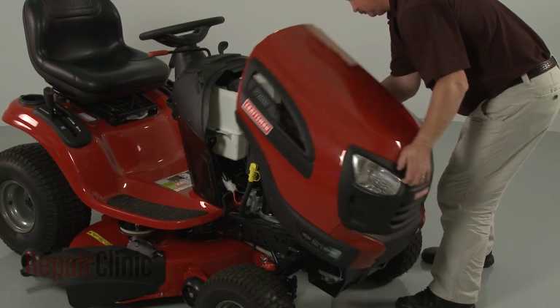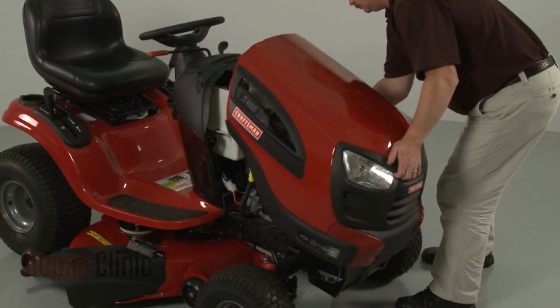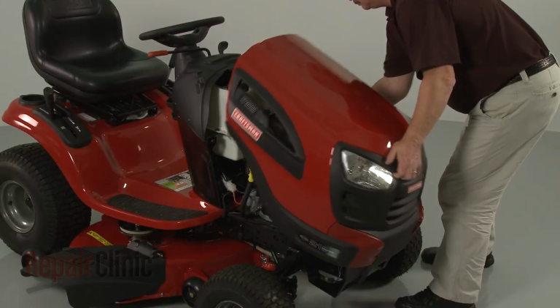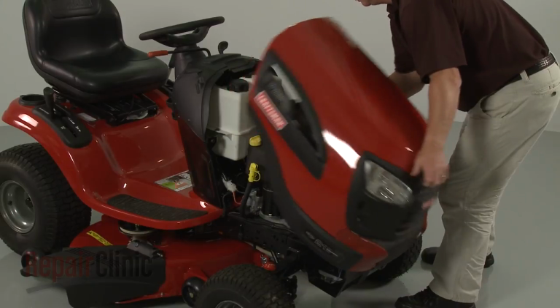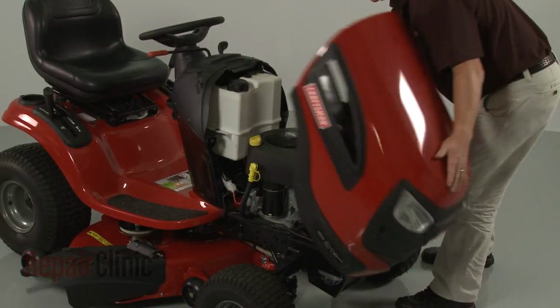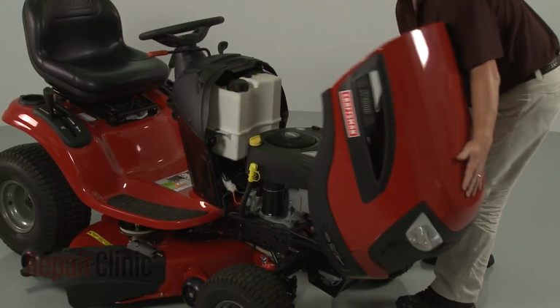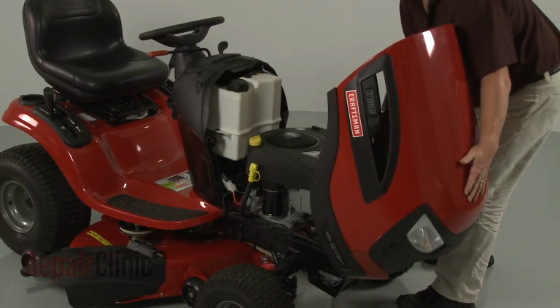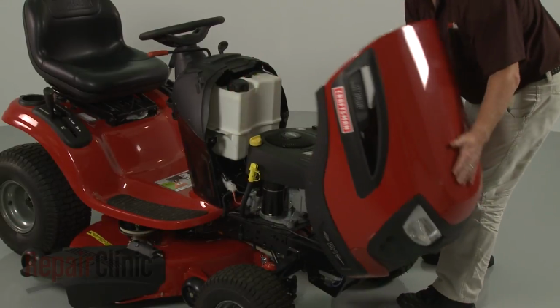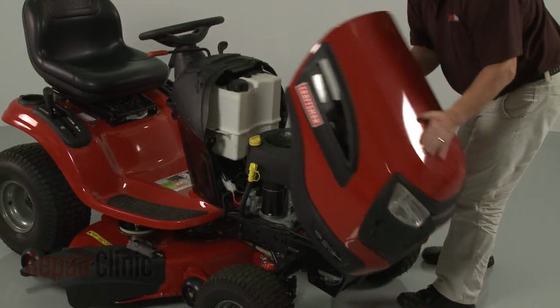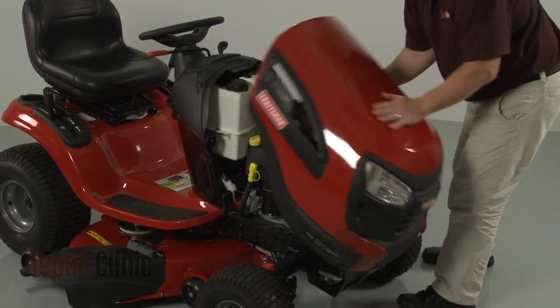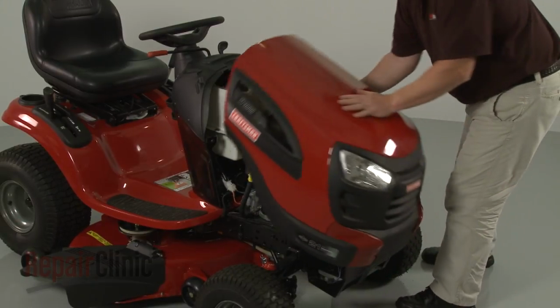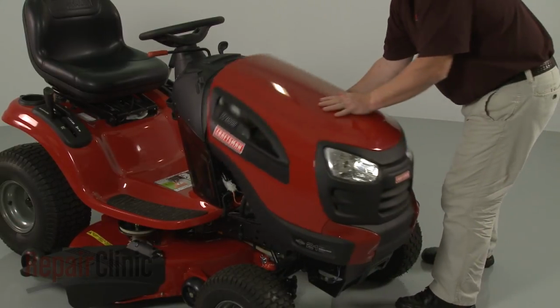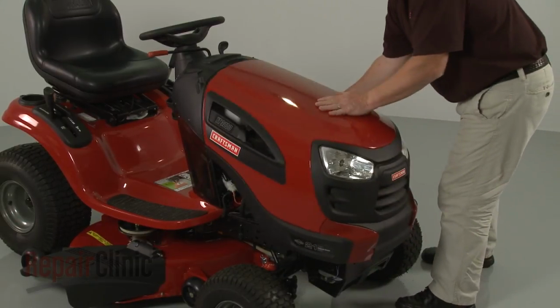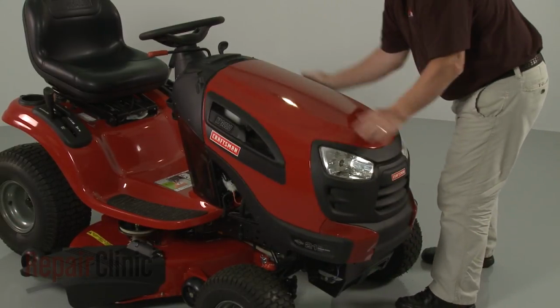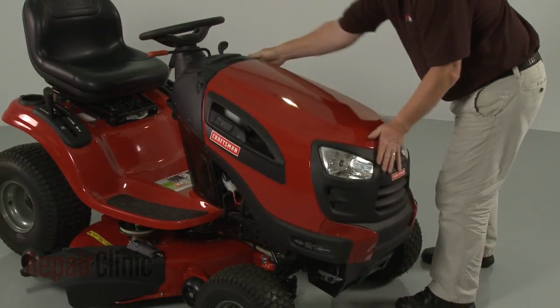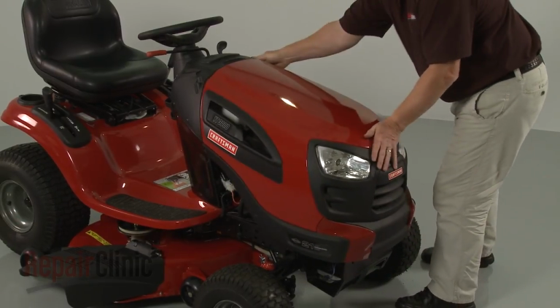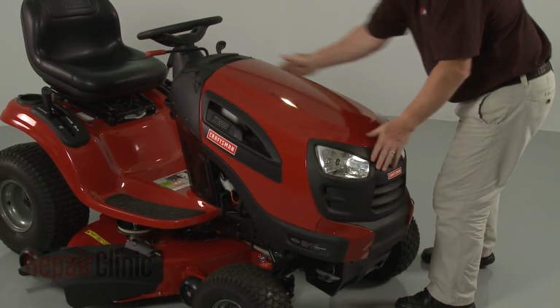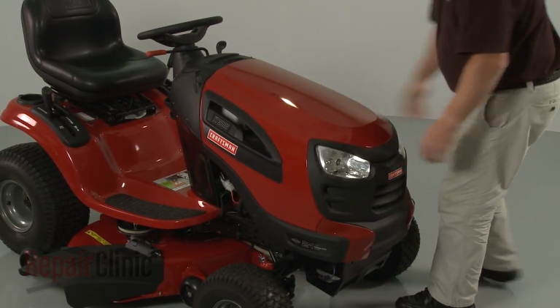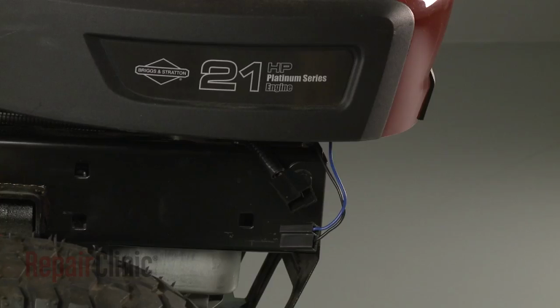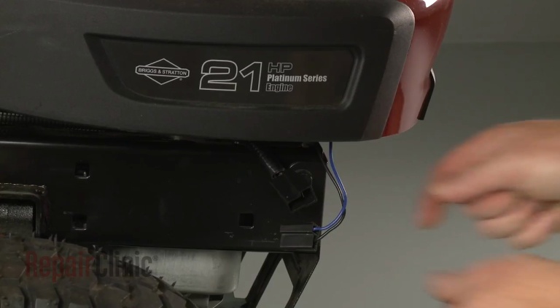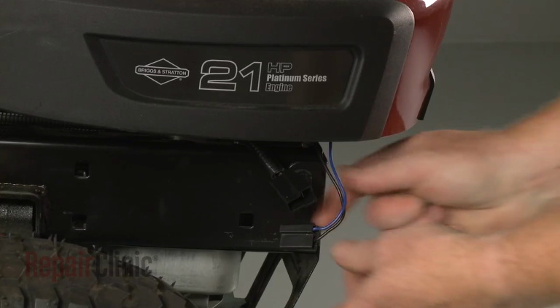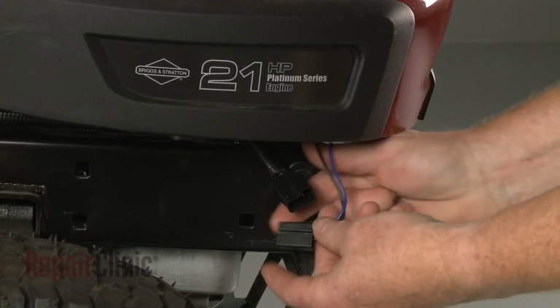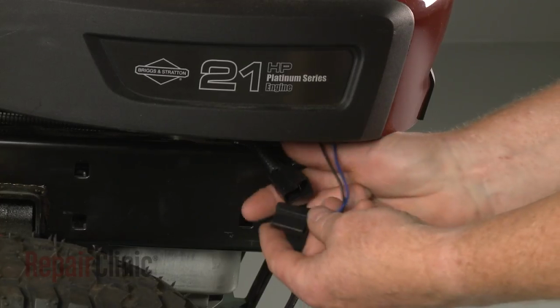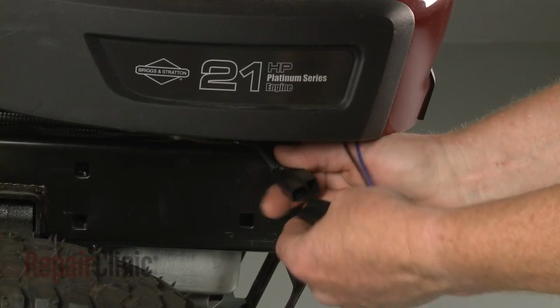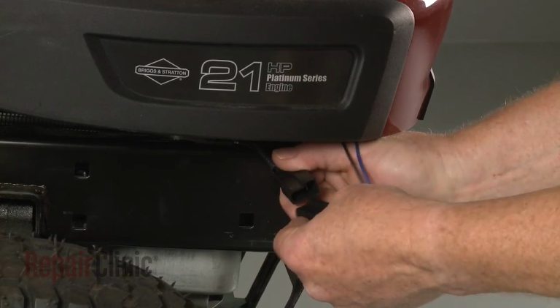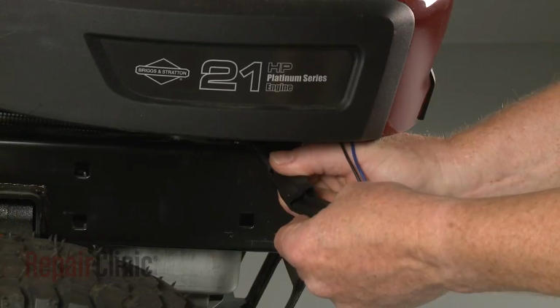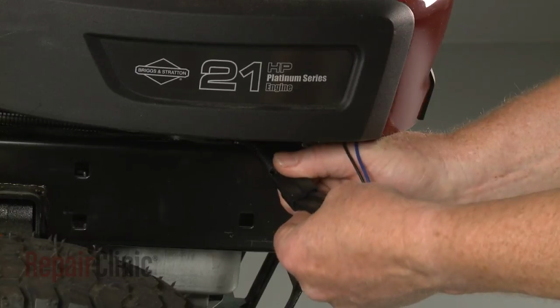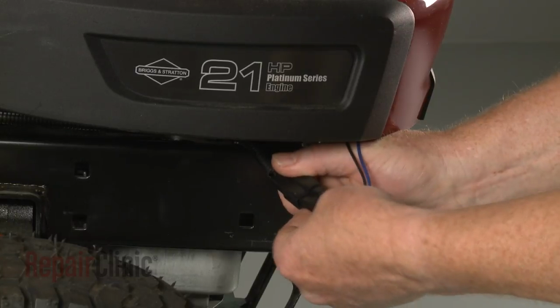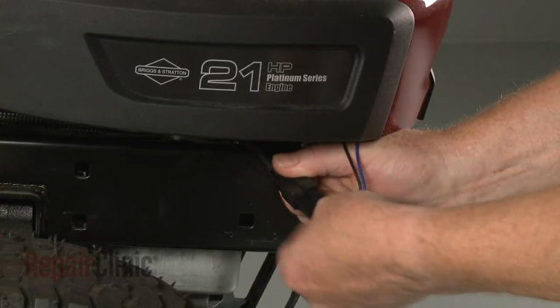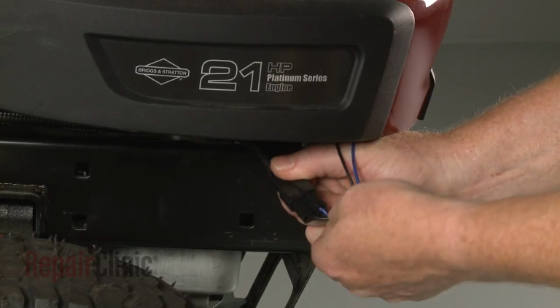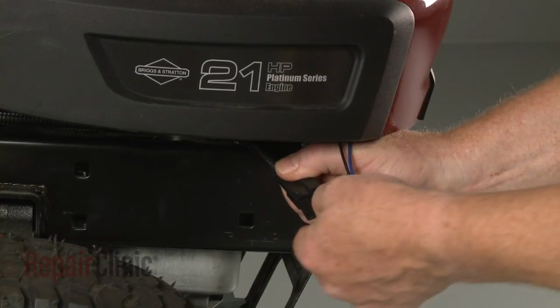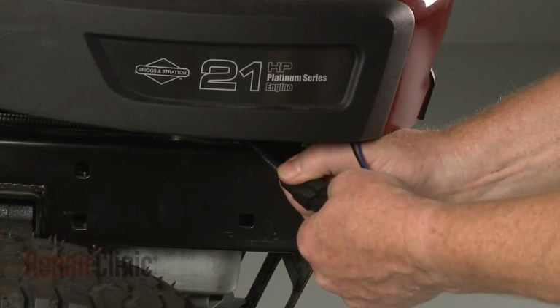Reinstall the hood or engine cover. Reconnect the headlight wire harness if applicable.